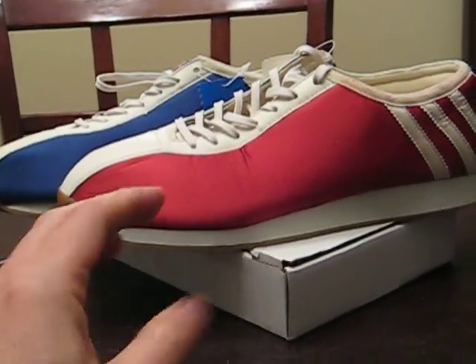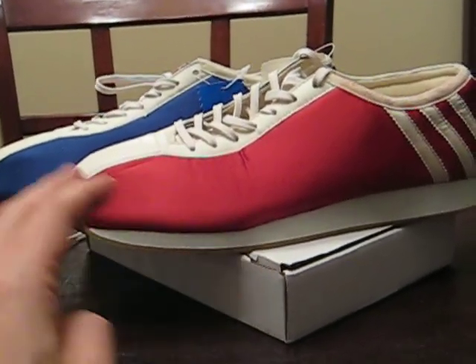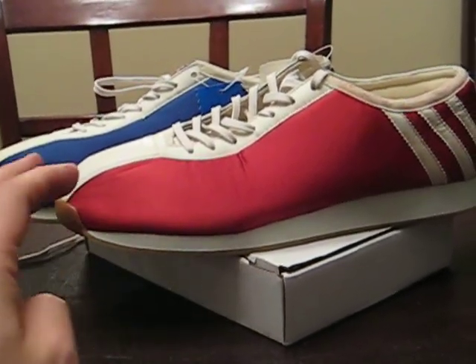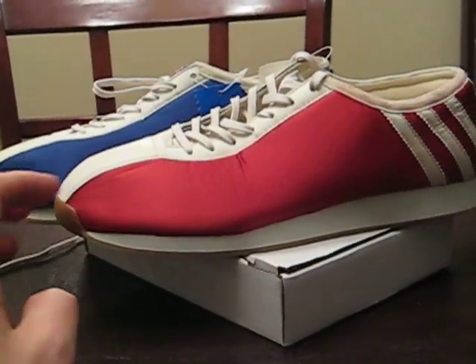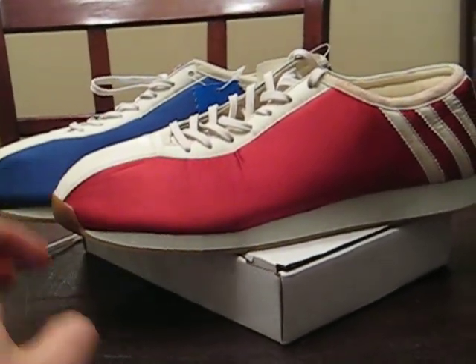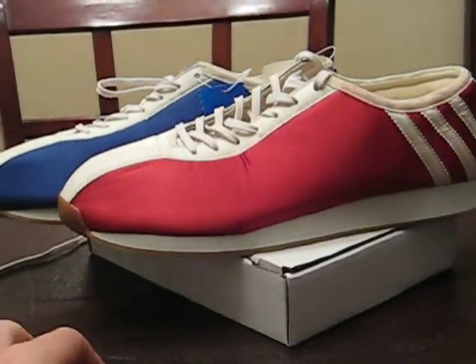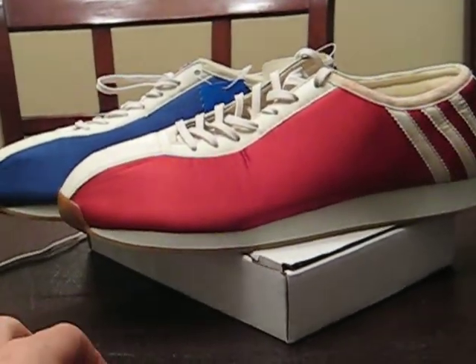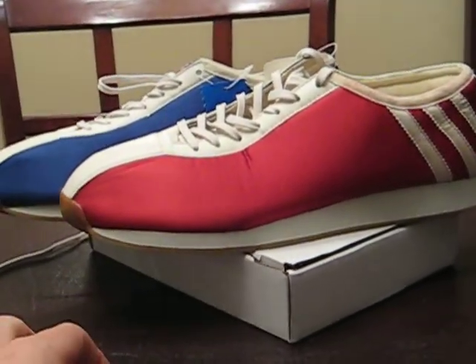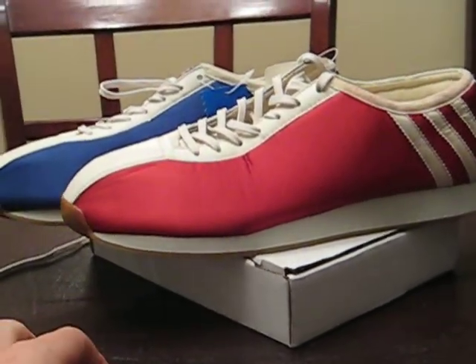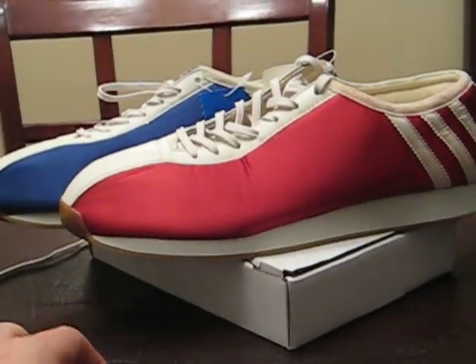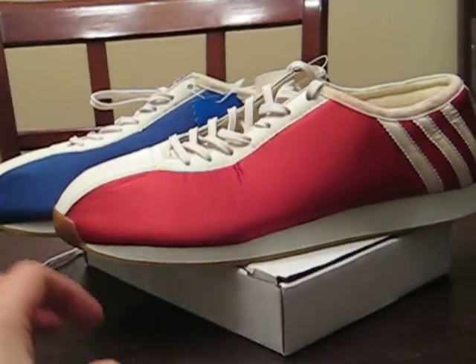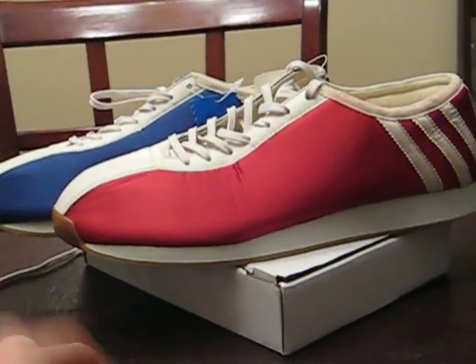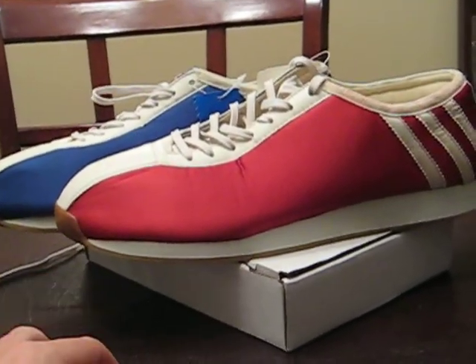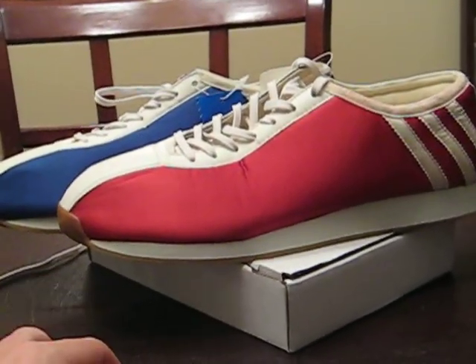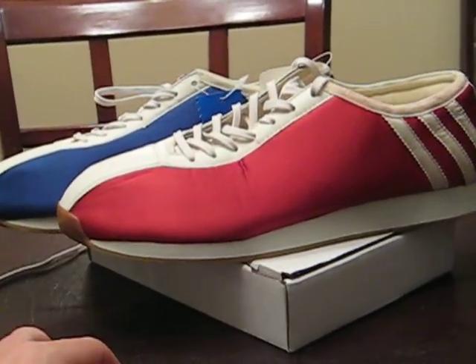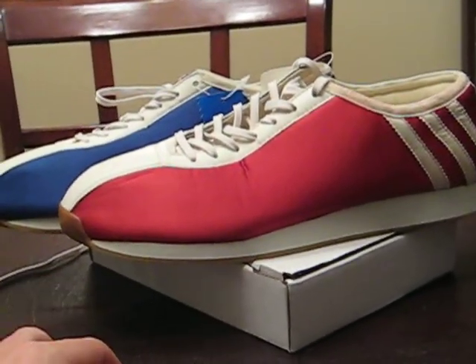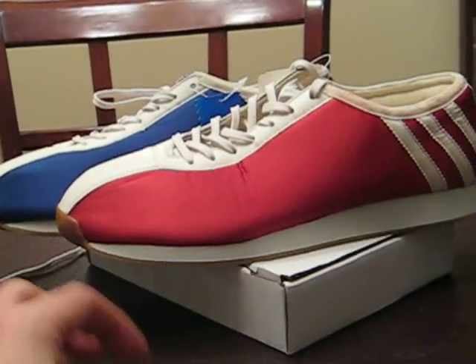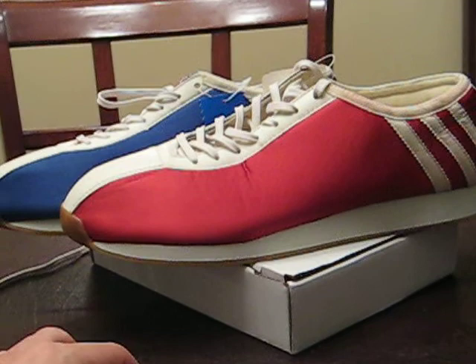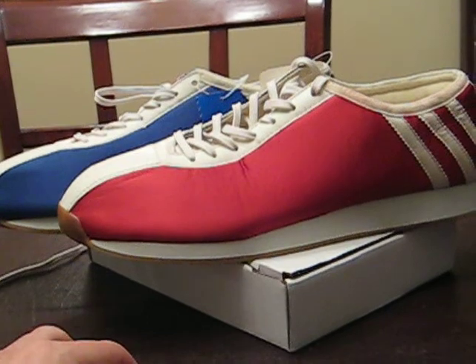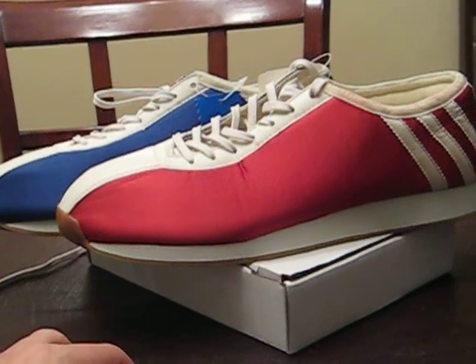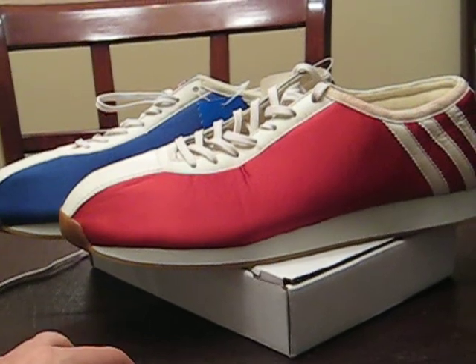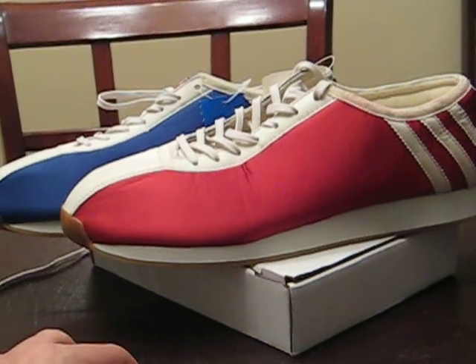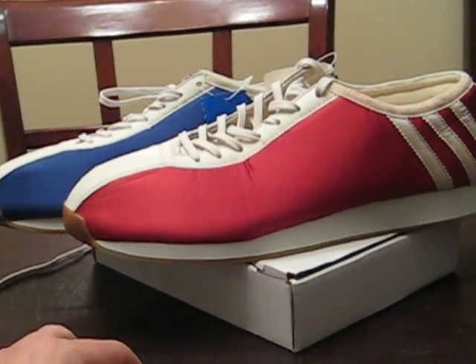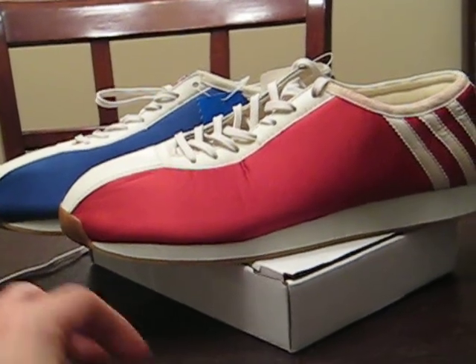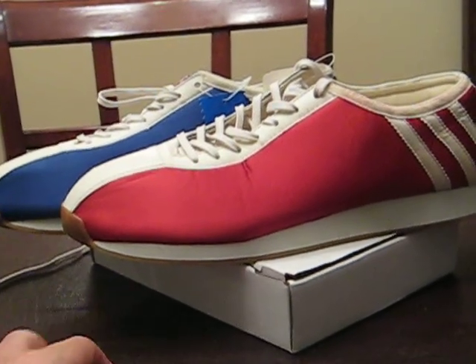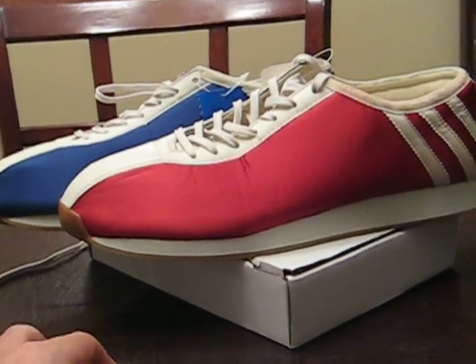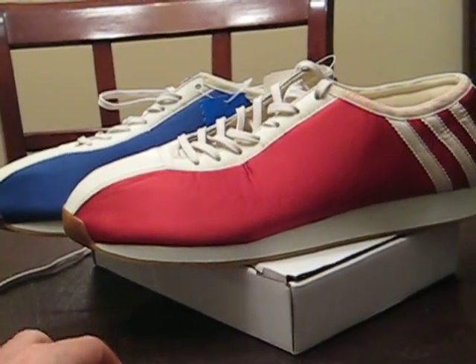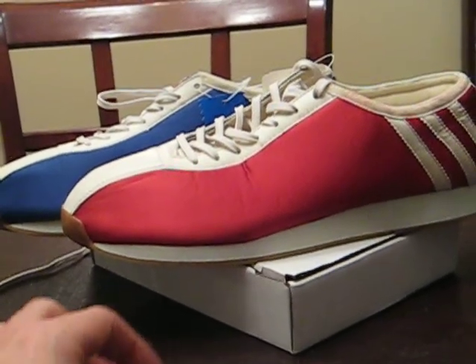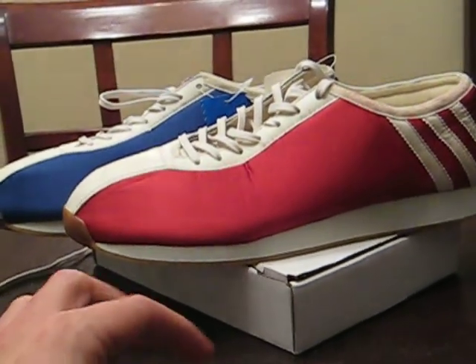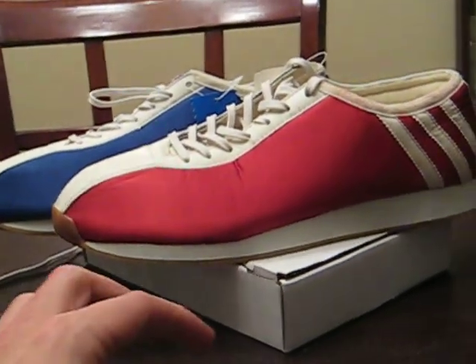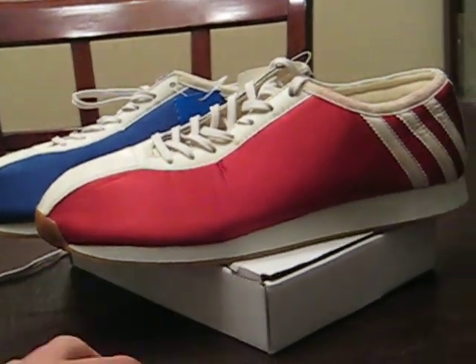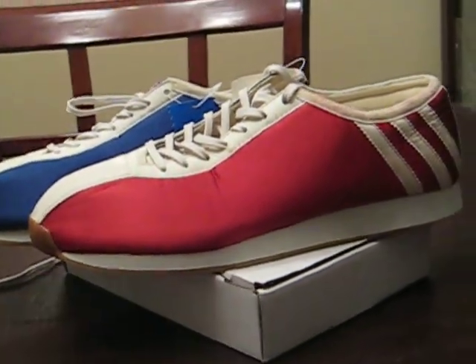We're going to go into the next section where I'll show you what they look like on your feet with shorts and with jeans.